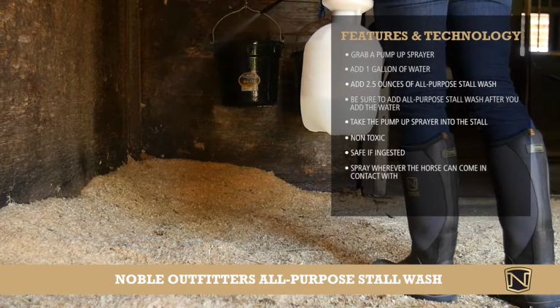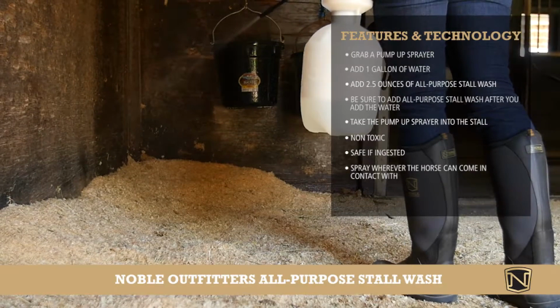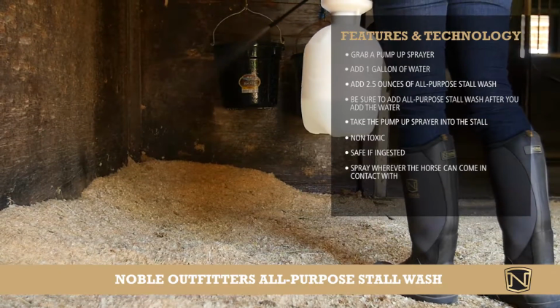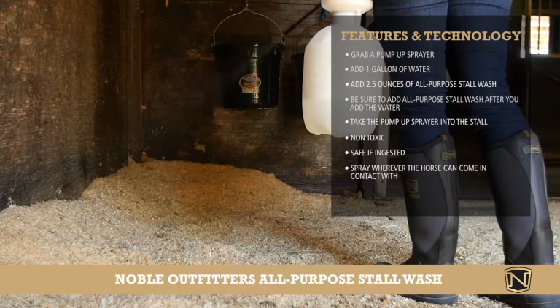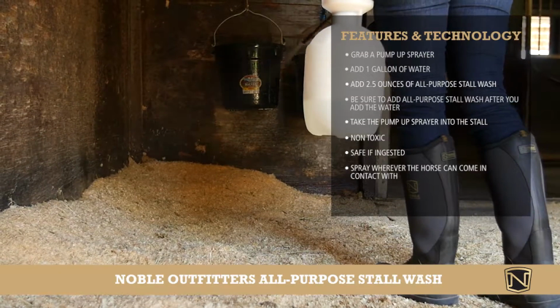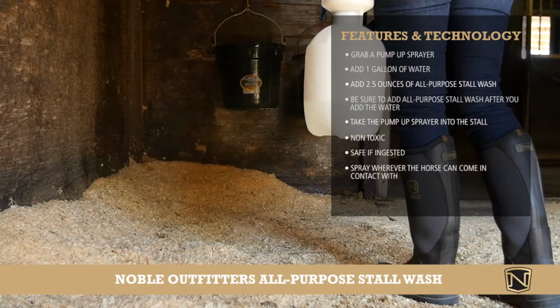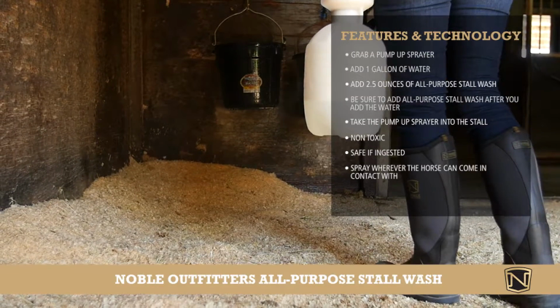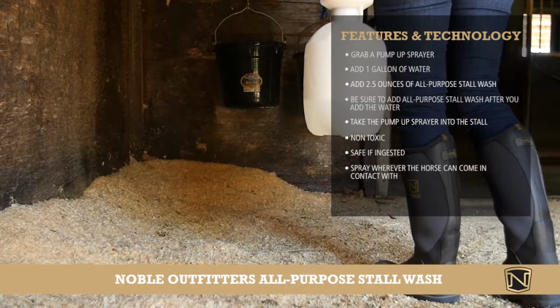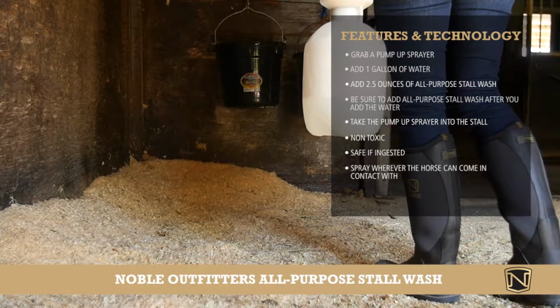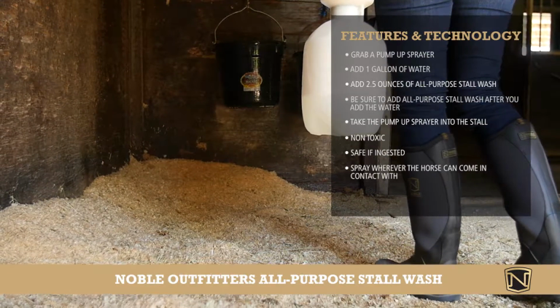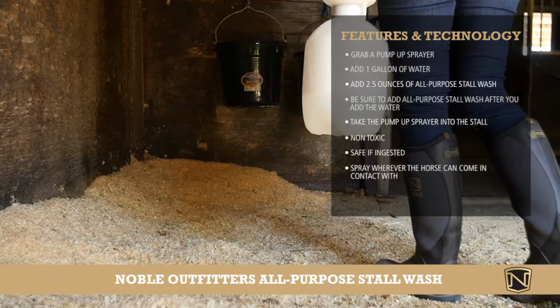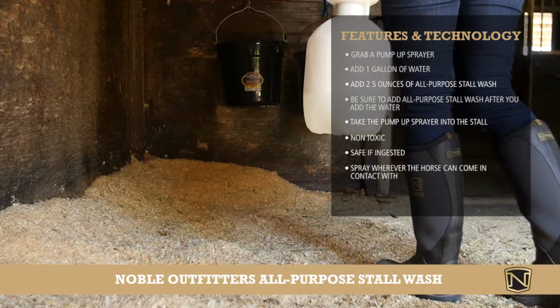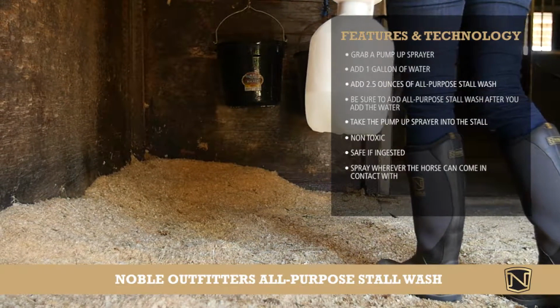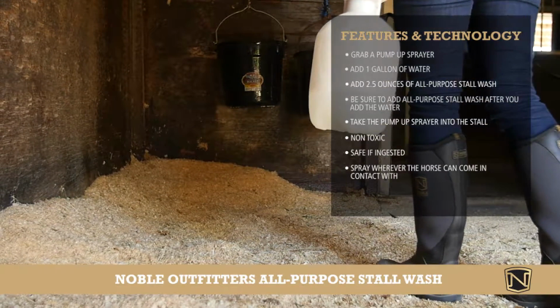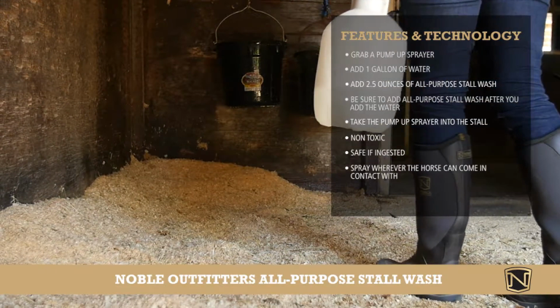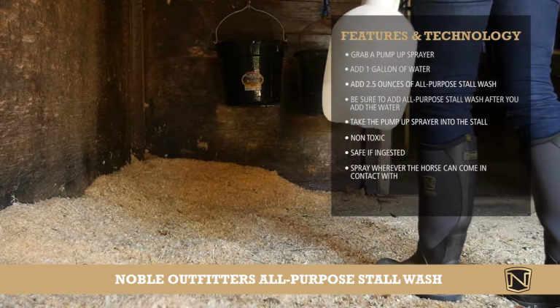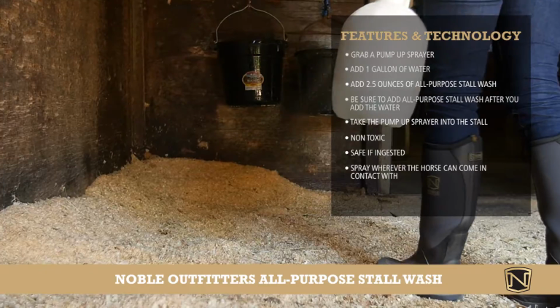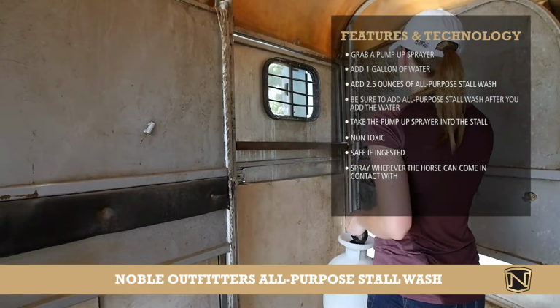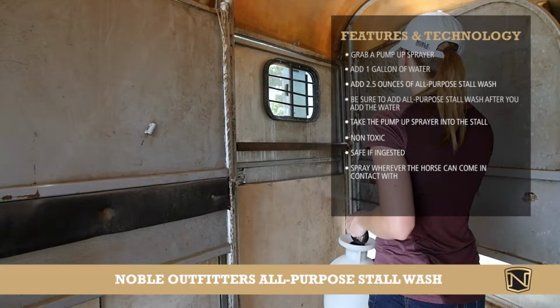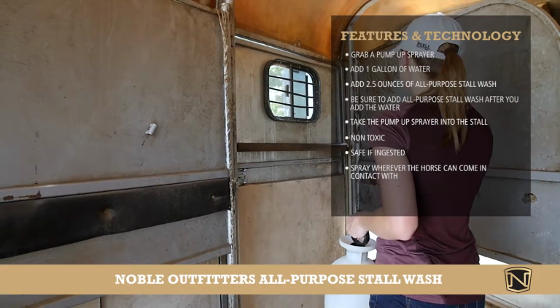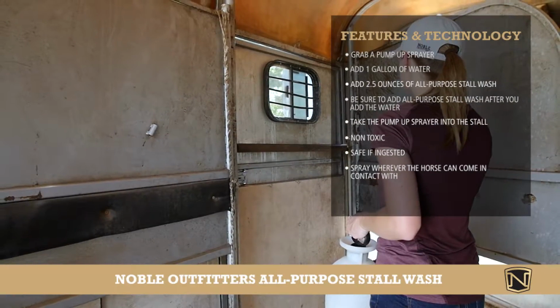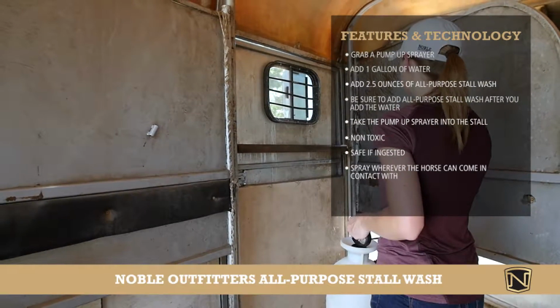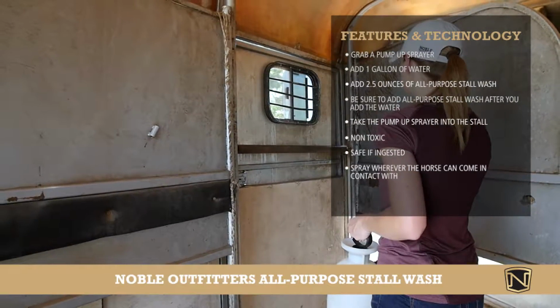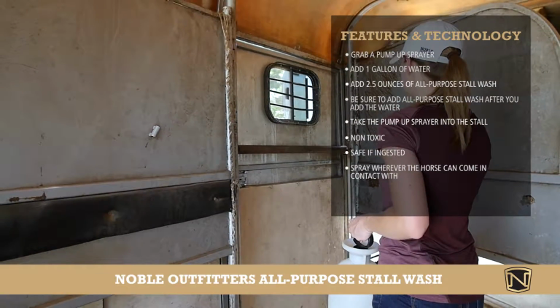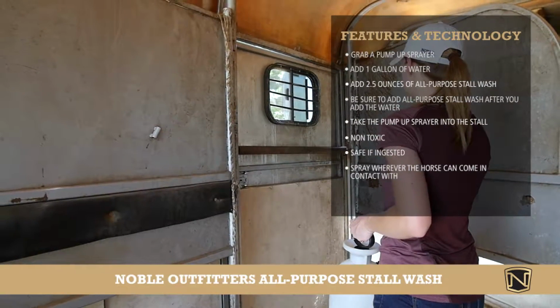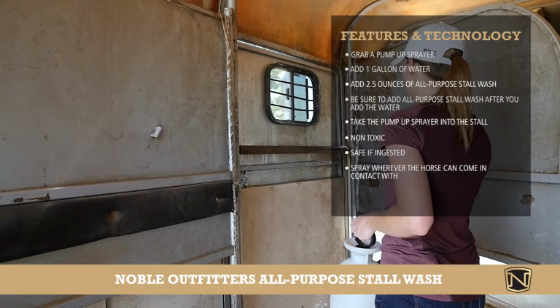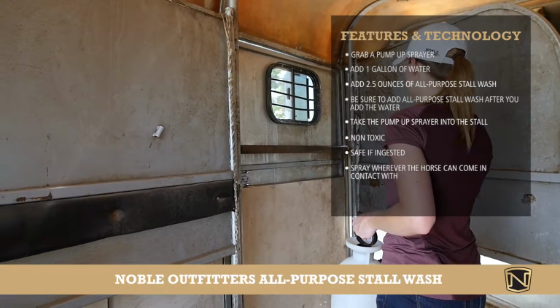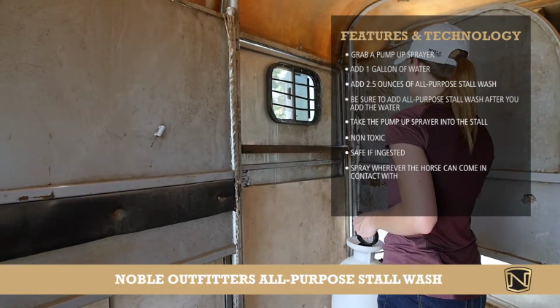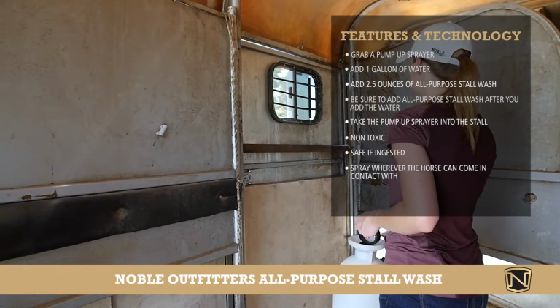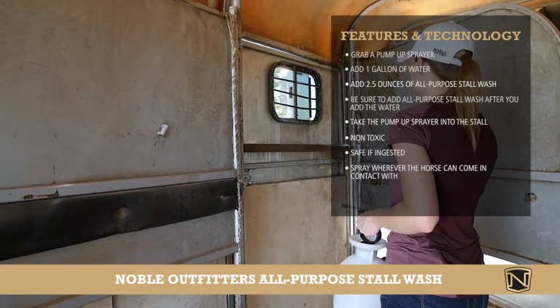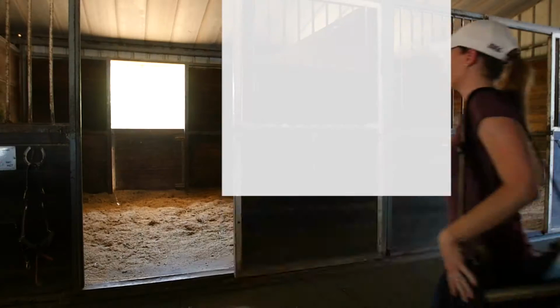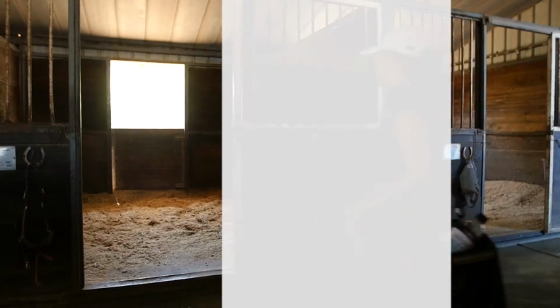Anywhere the horse can come in contact with or lick, you want to spray well. Now that your stall is clean, you can rest easy knowing your horse is protected.